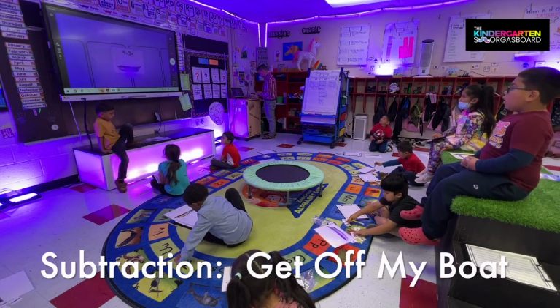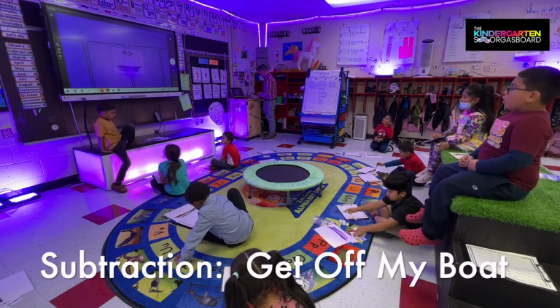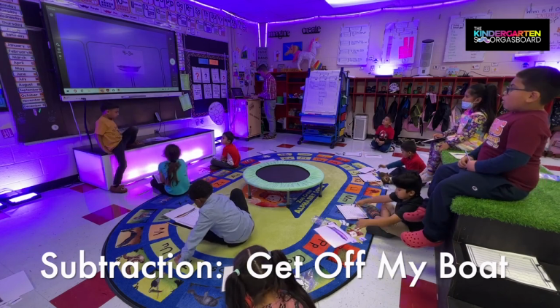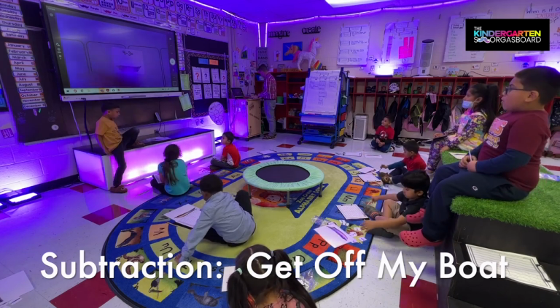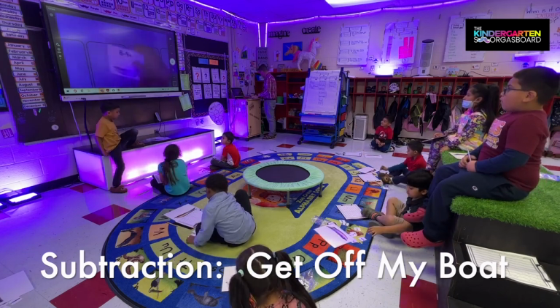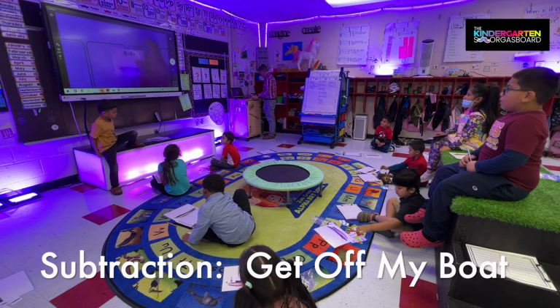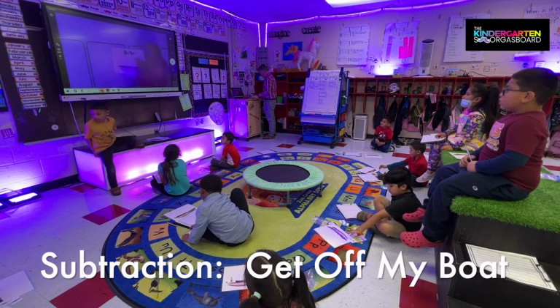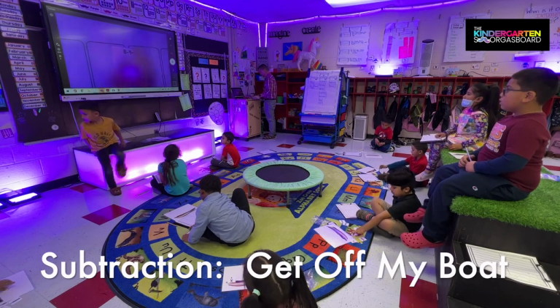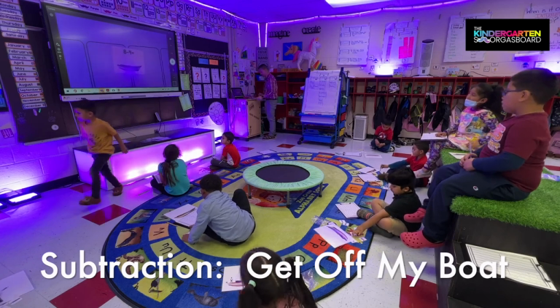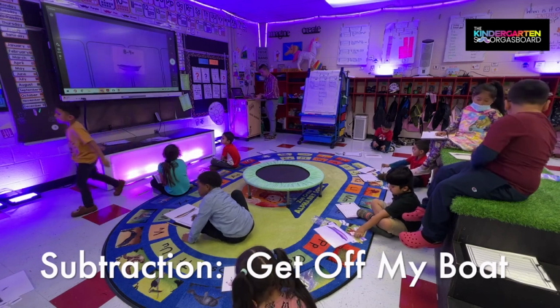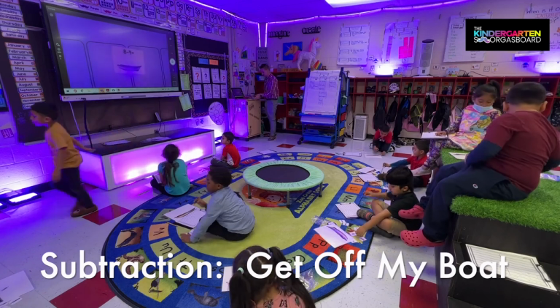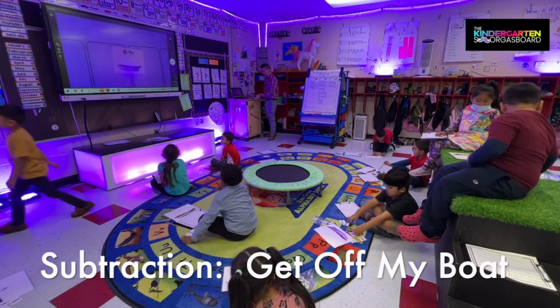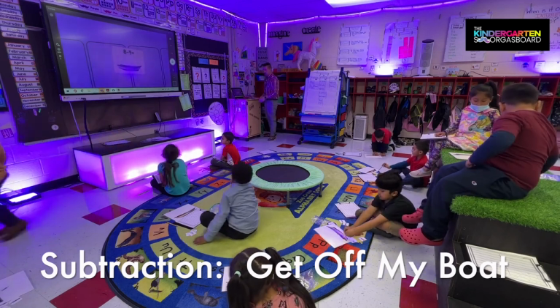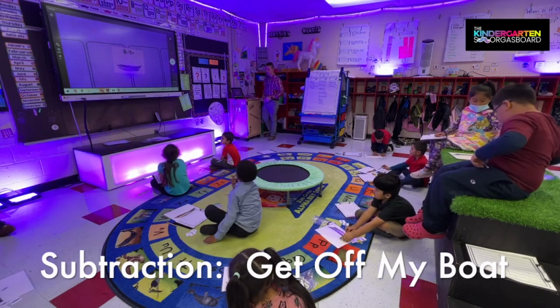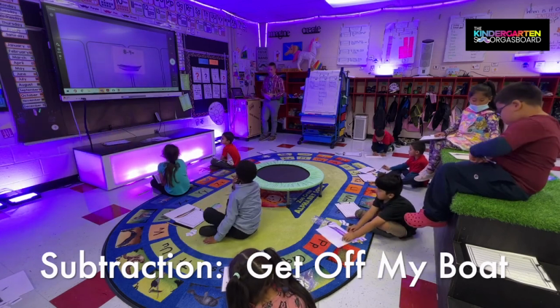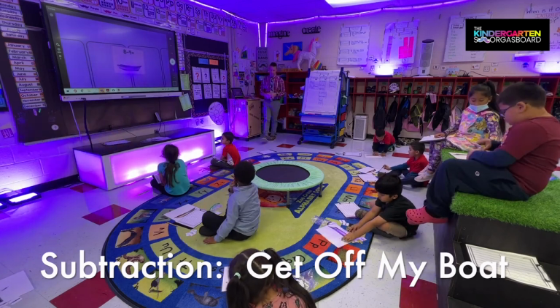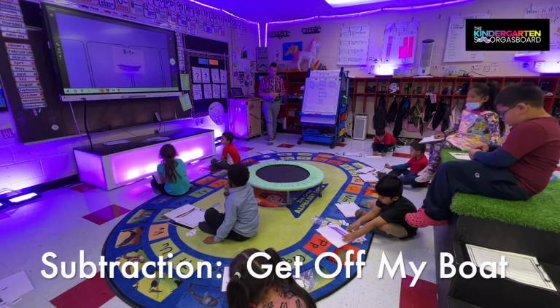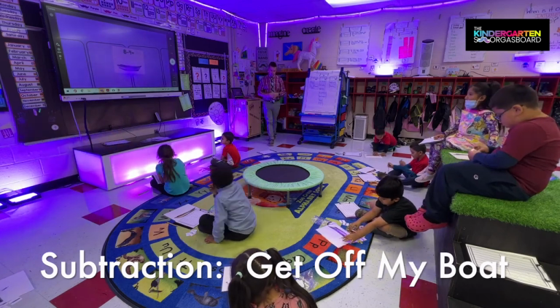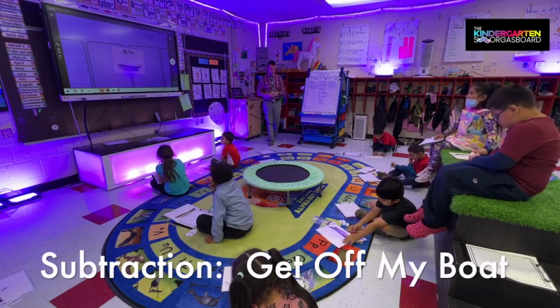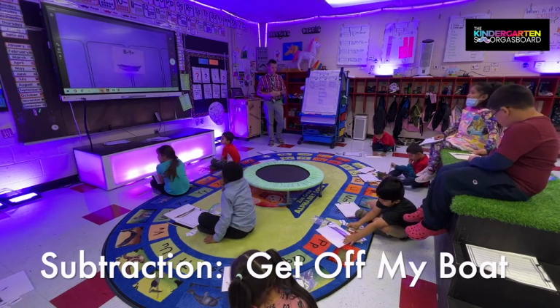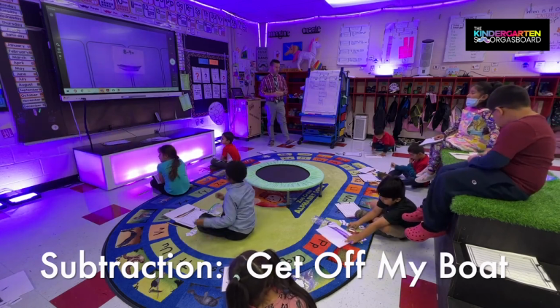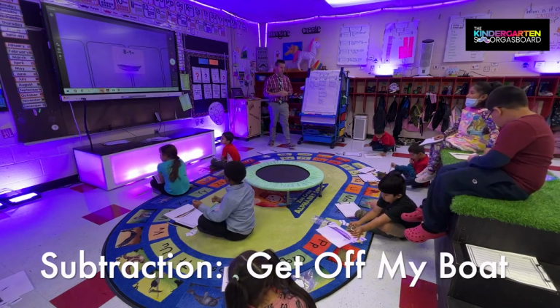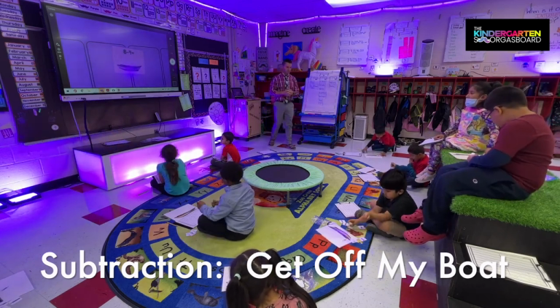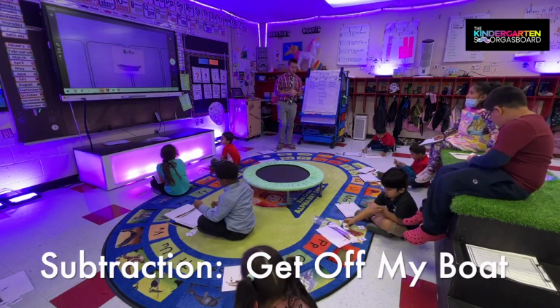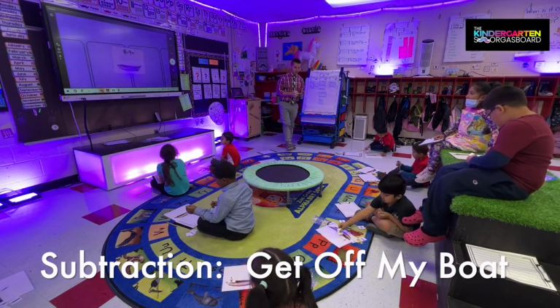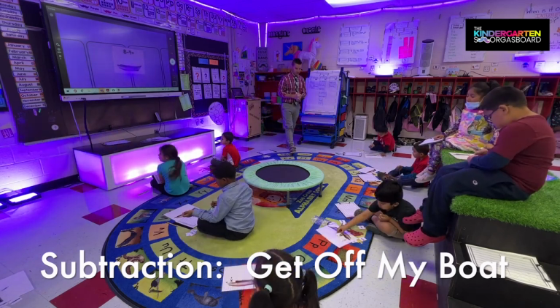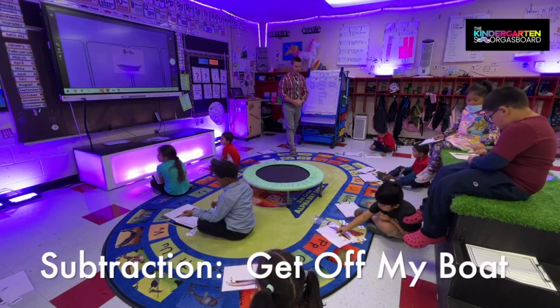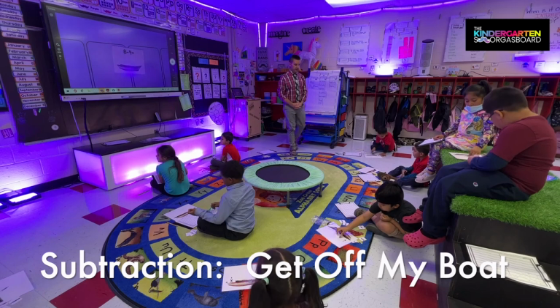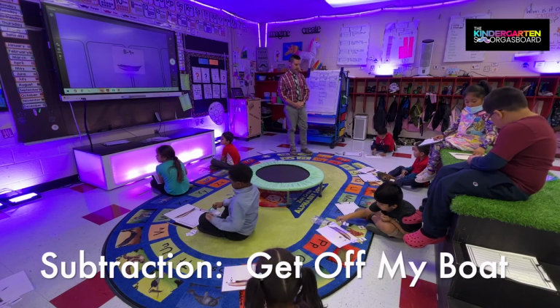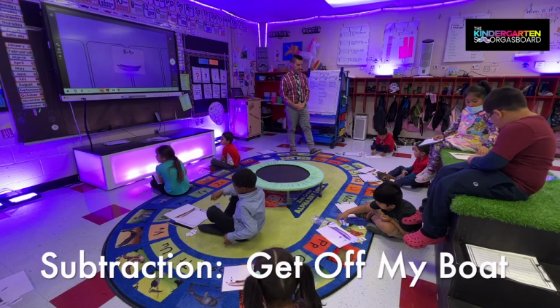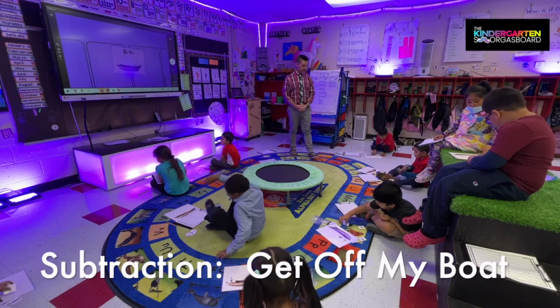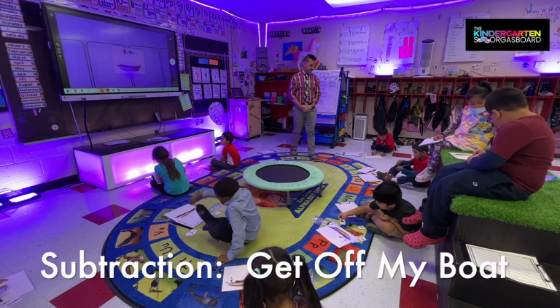Here's your next equation. Read it. Eight minus four equals. All right, do it. Eight.